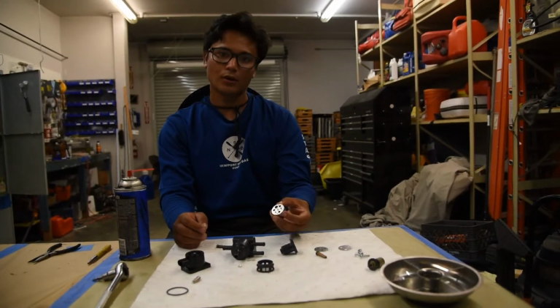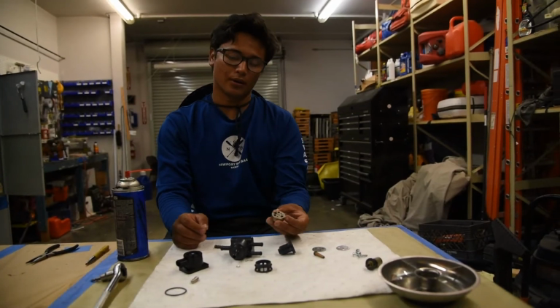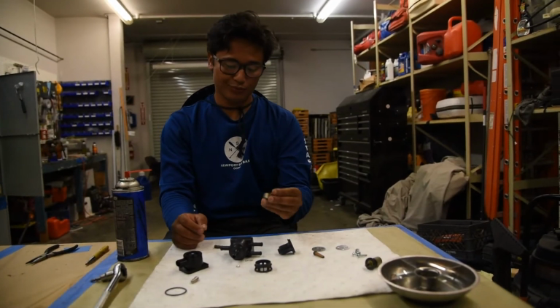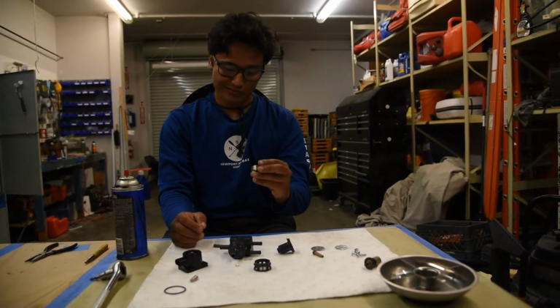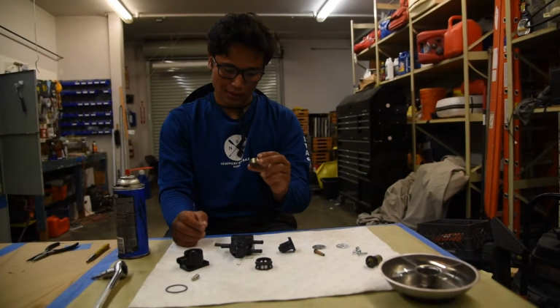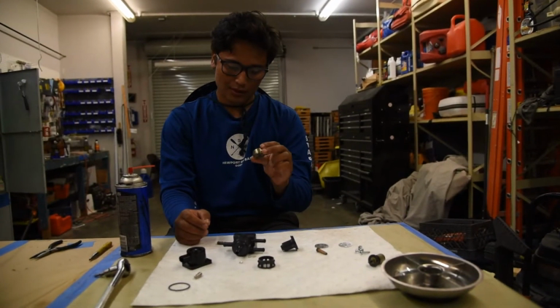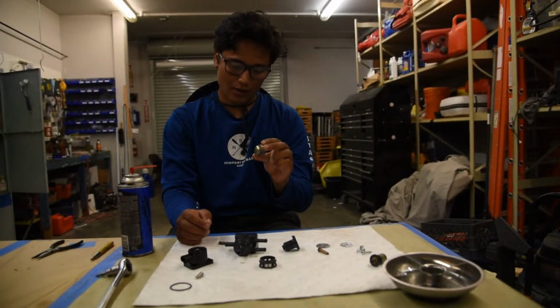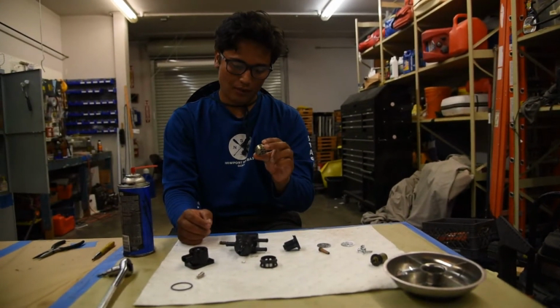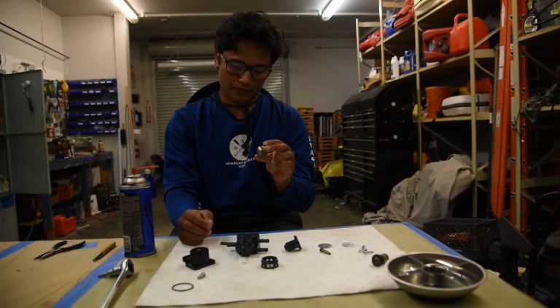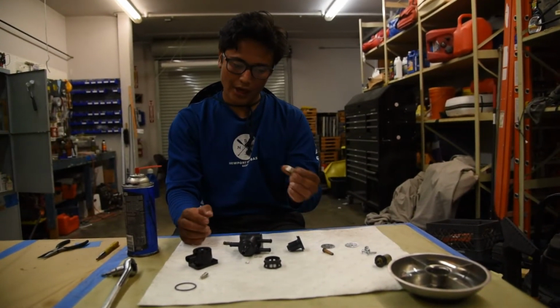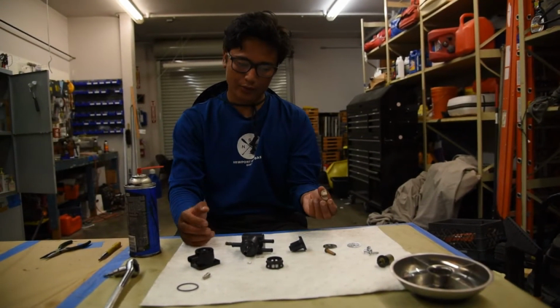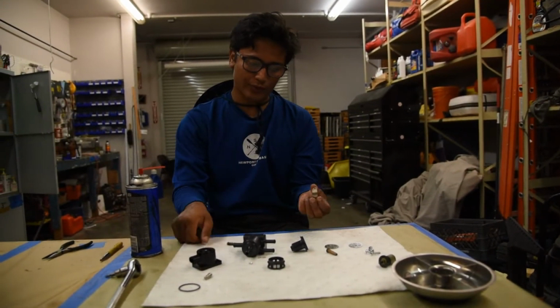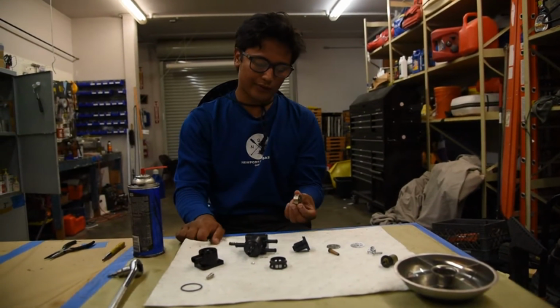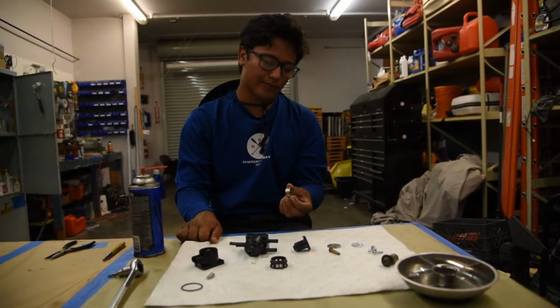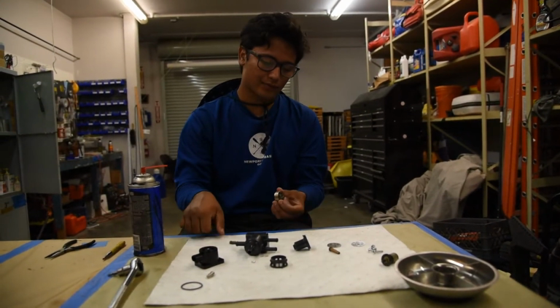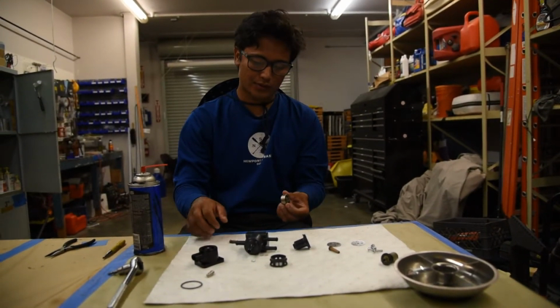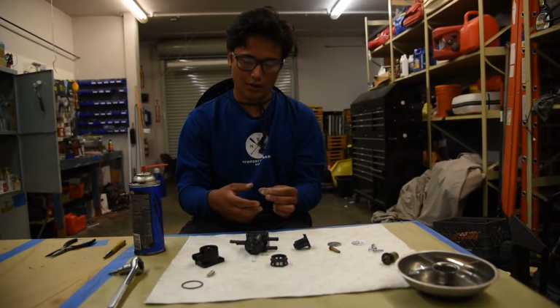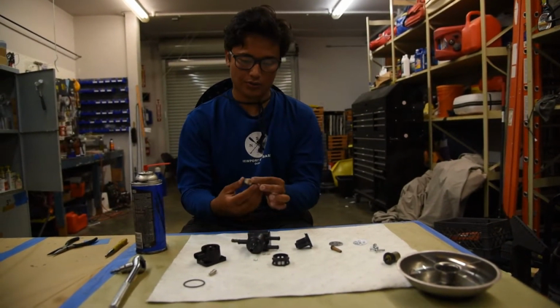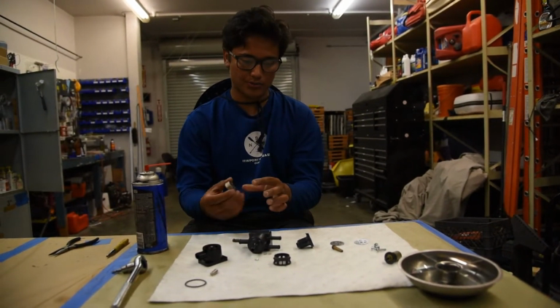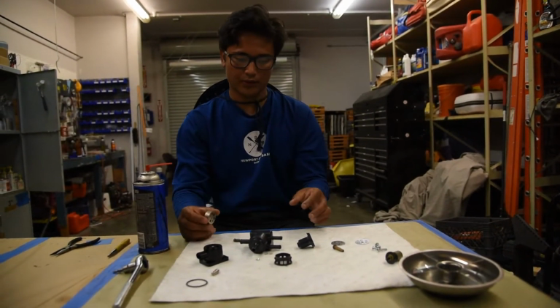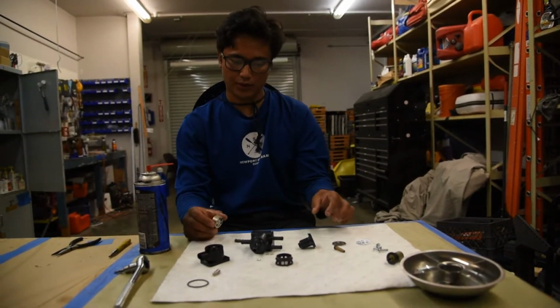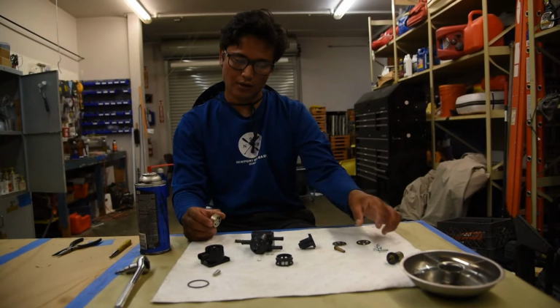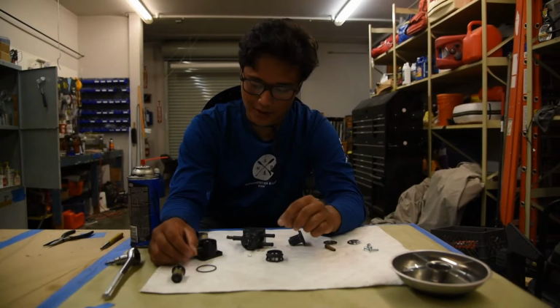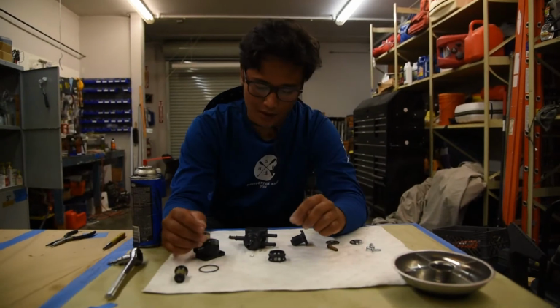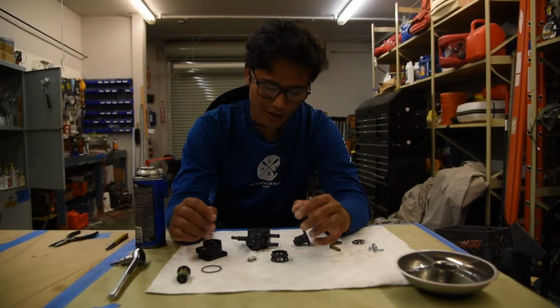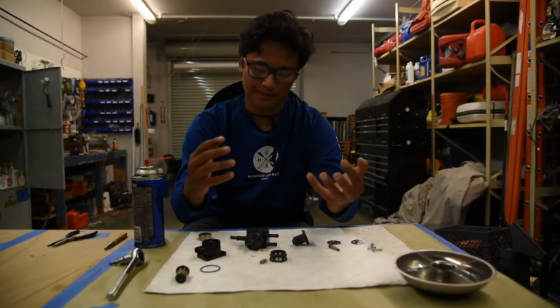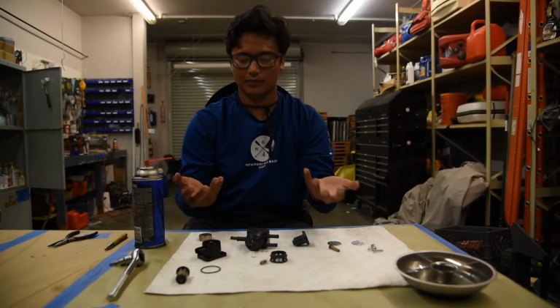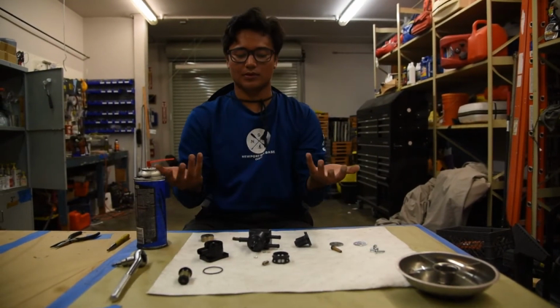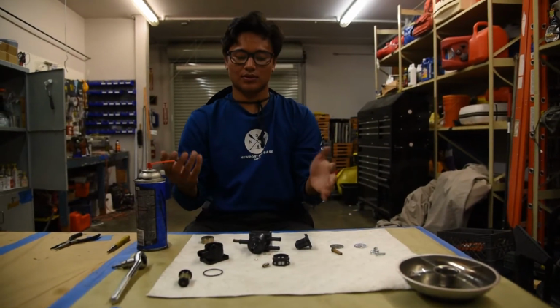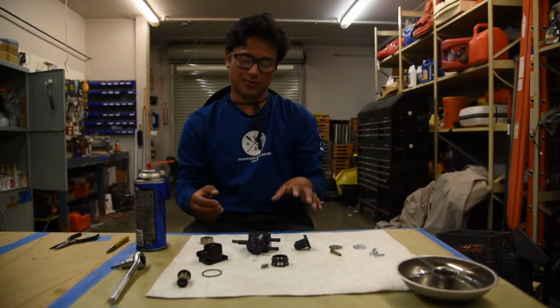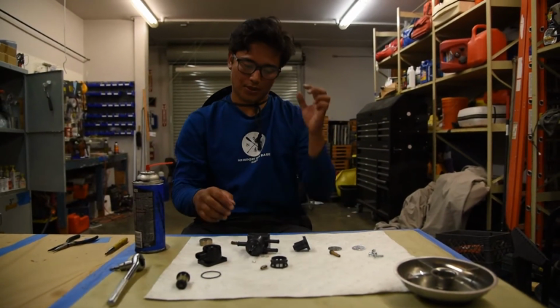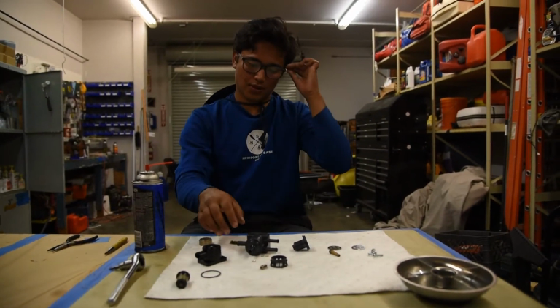So we're going to take some carb cleaner and spray it out. Now that we've gone through and sprayed everything, let's put it back together.